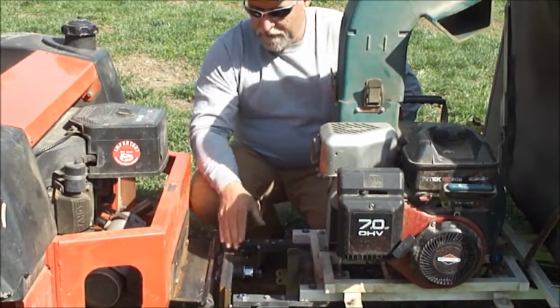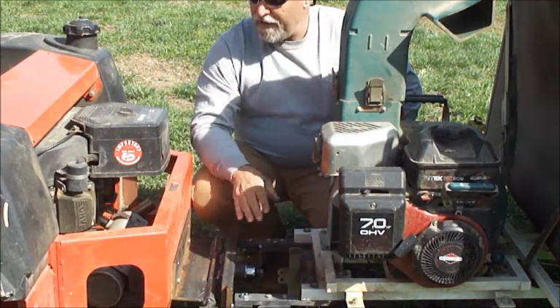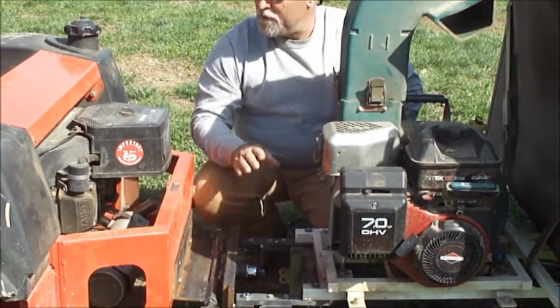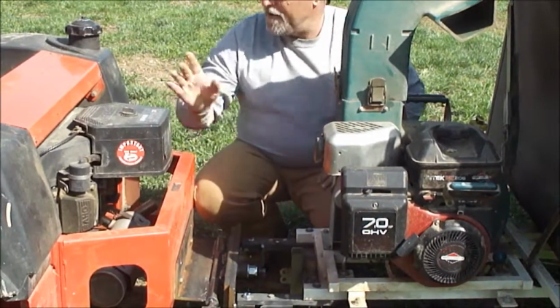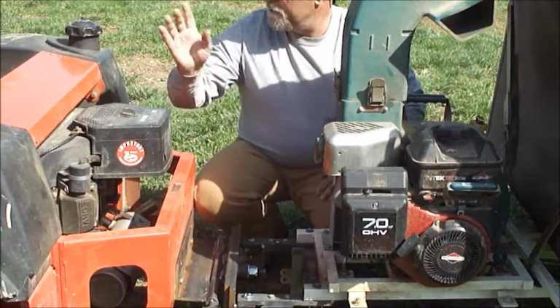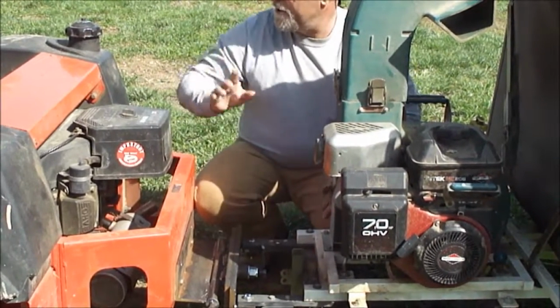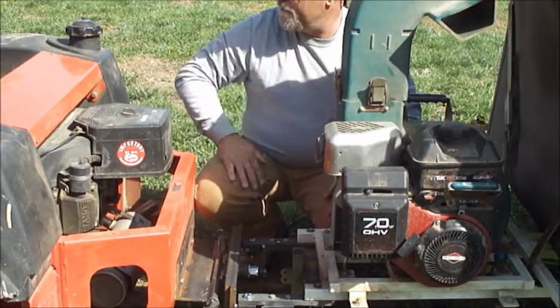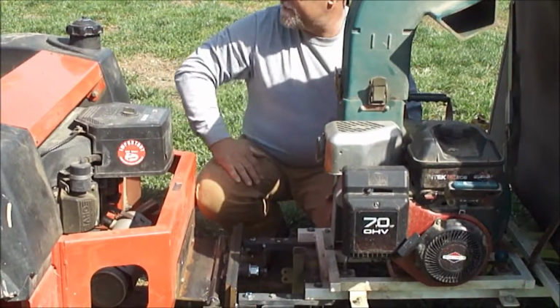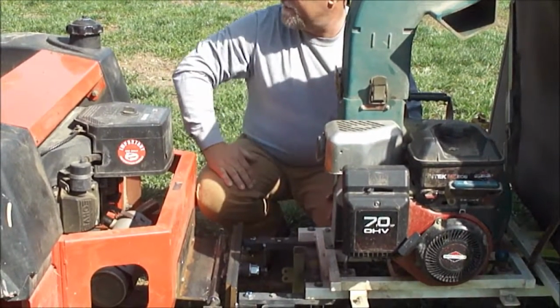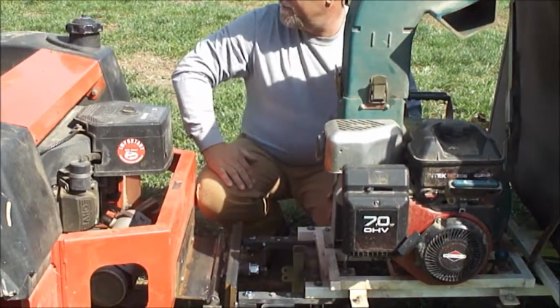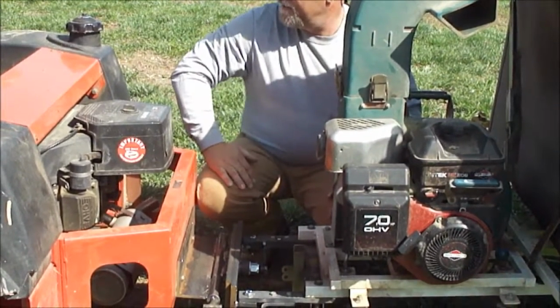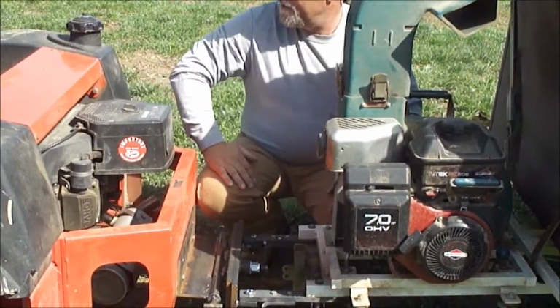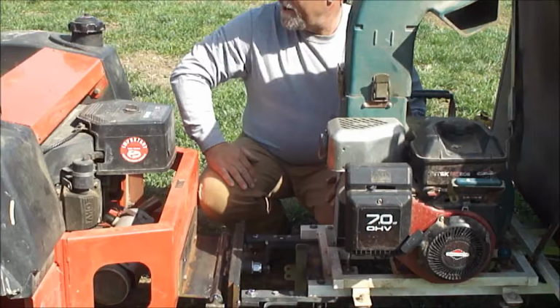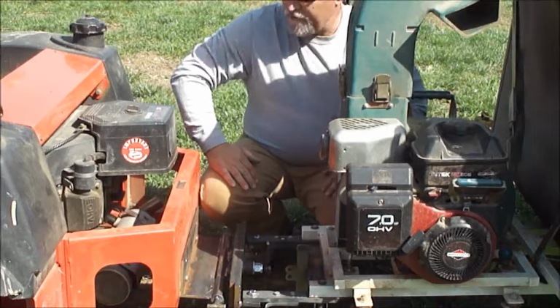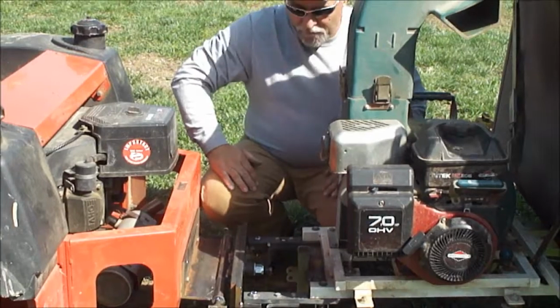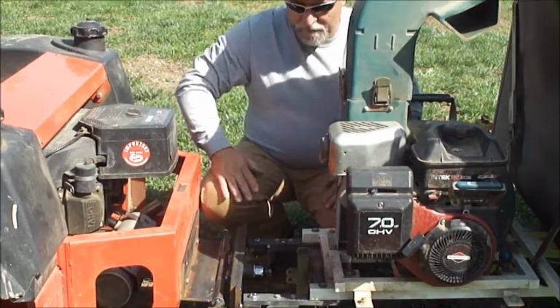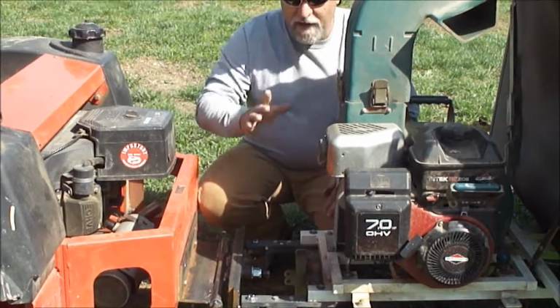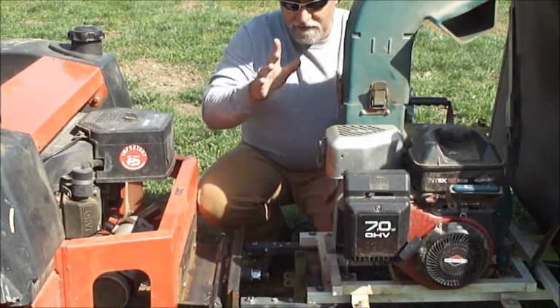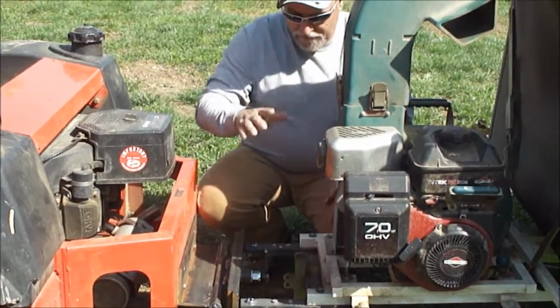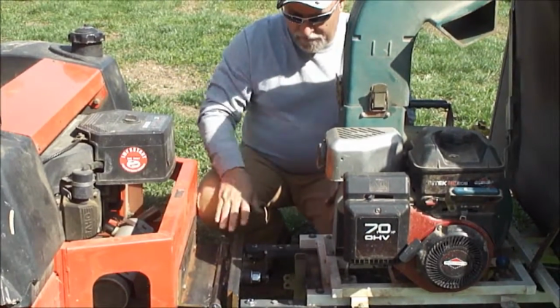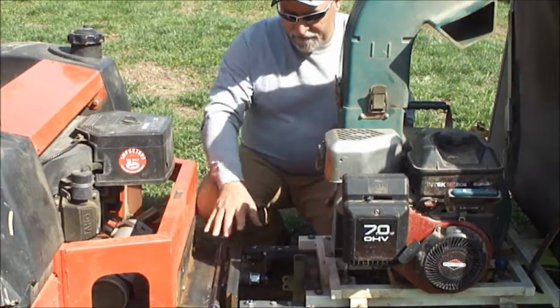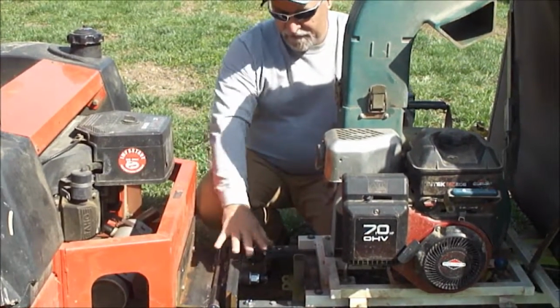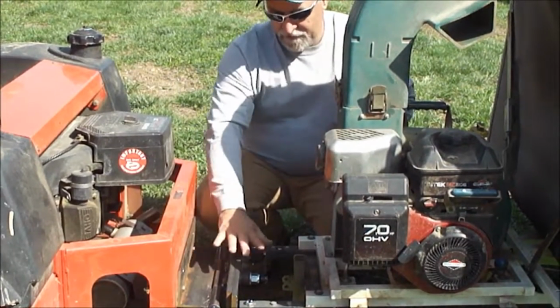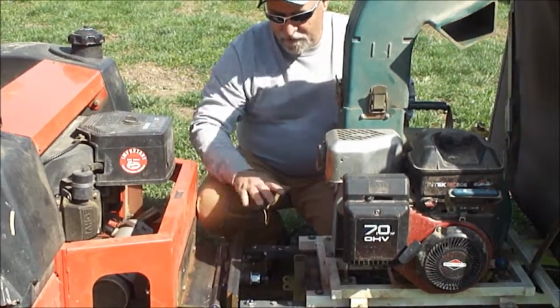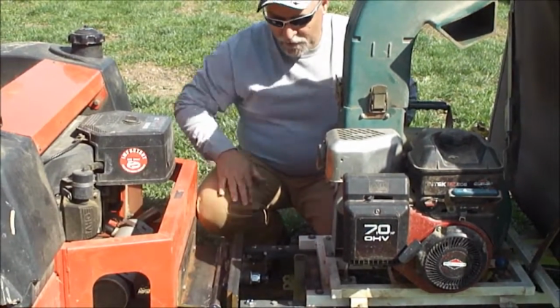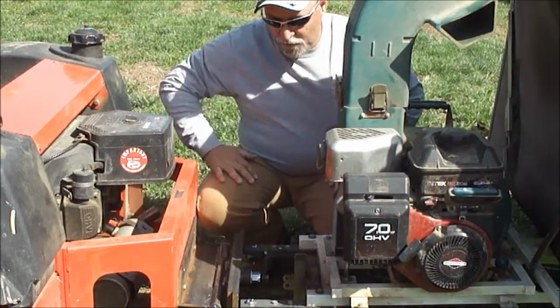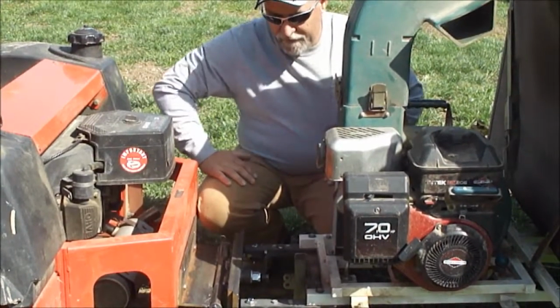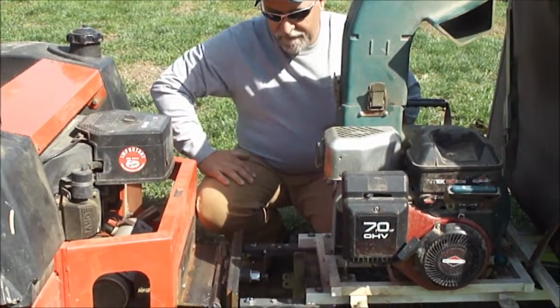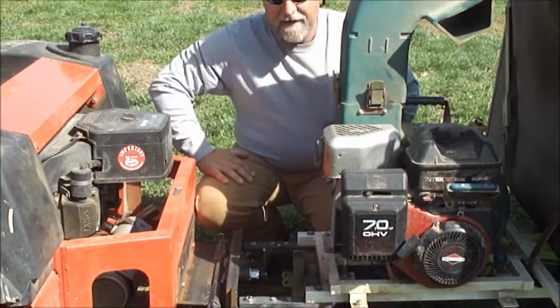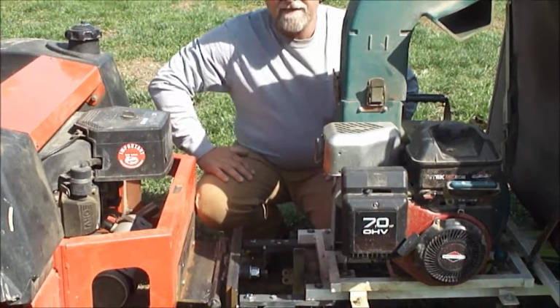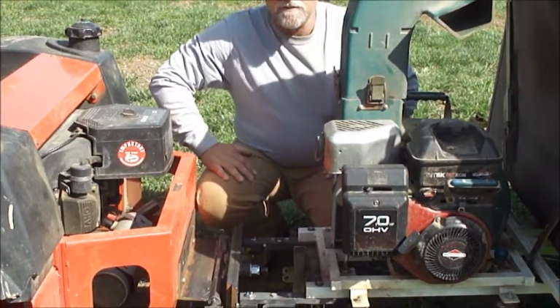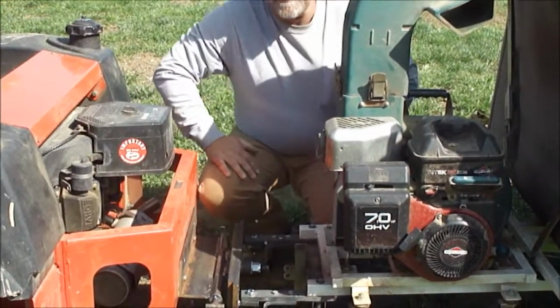Anyway, I'm going to get on this and crank it. Hopefully my wife — she's filming — can show you how this works.